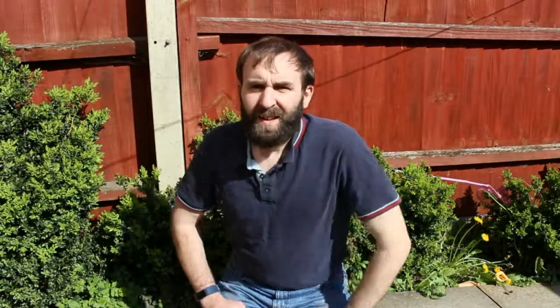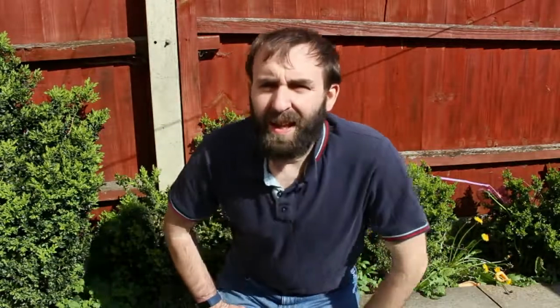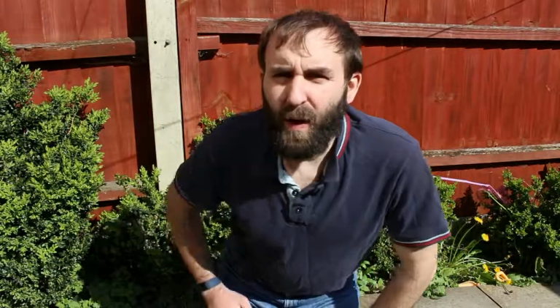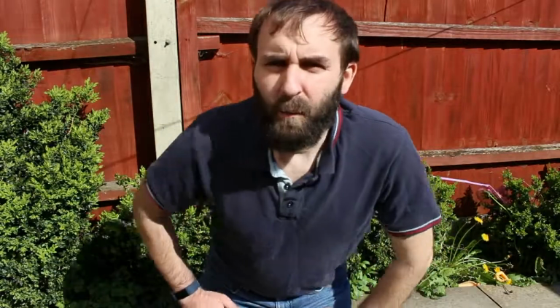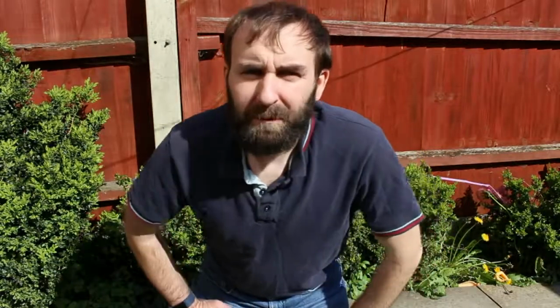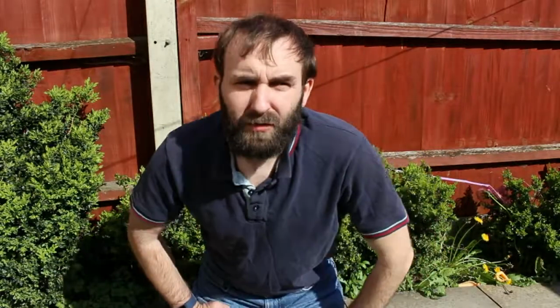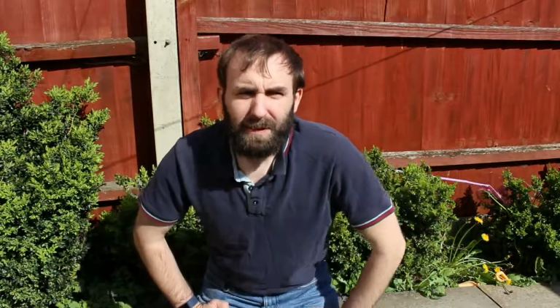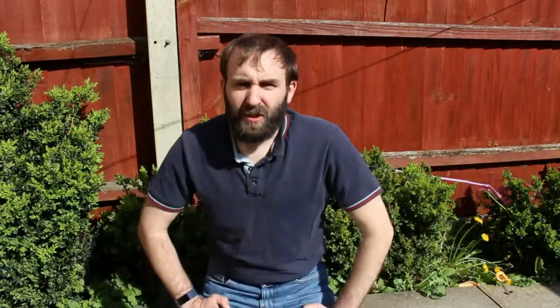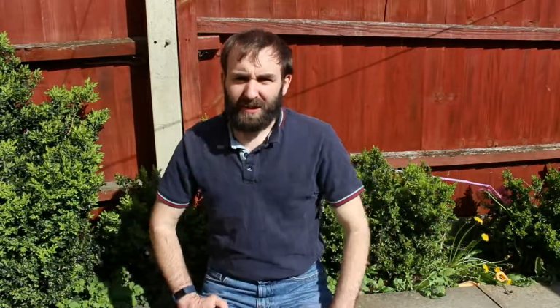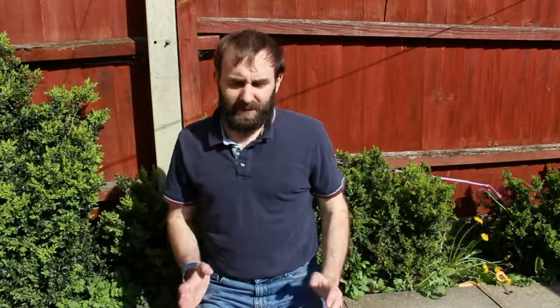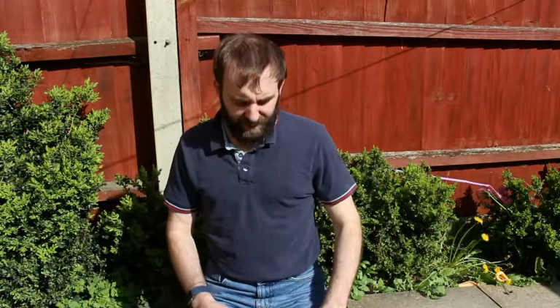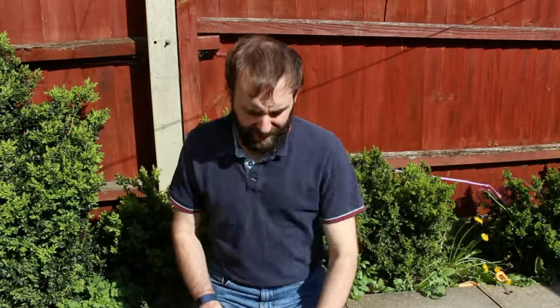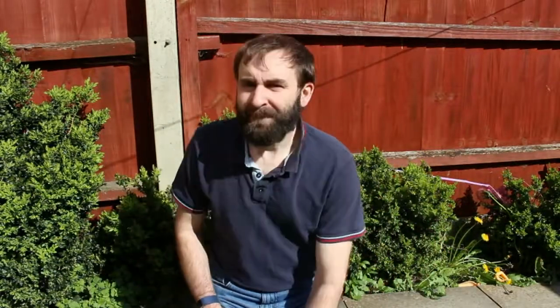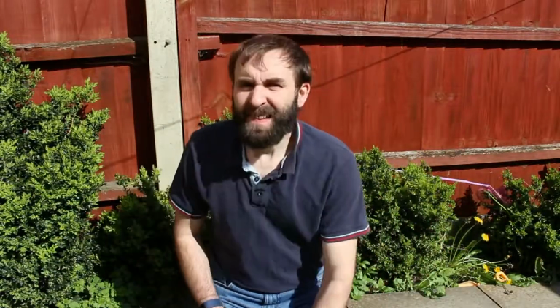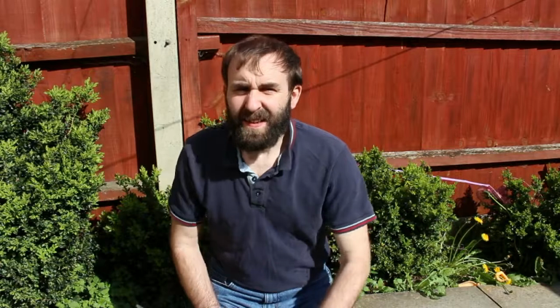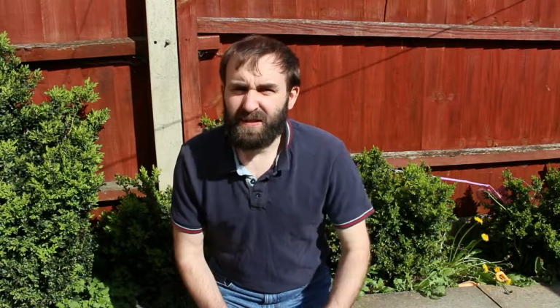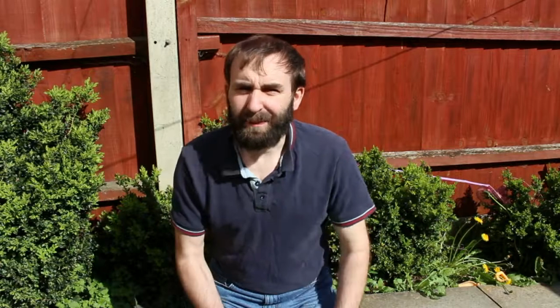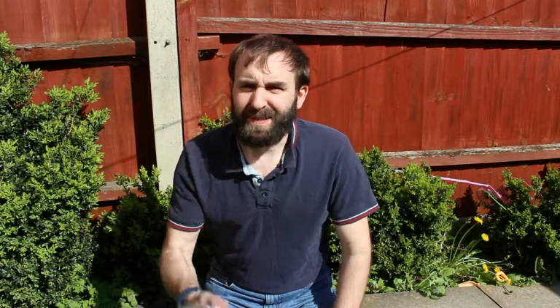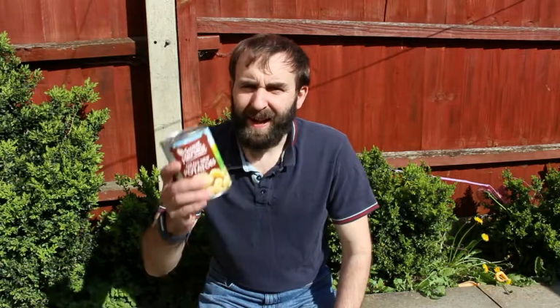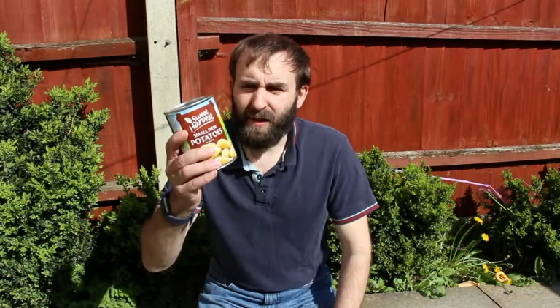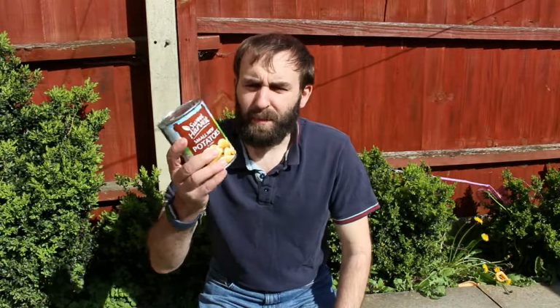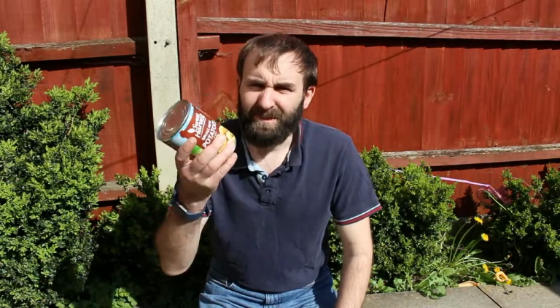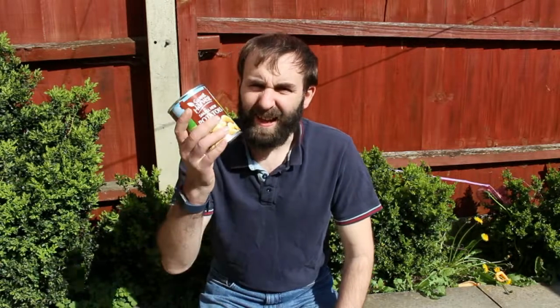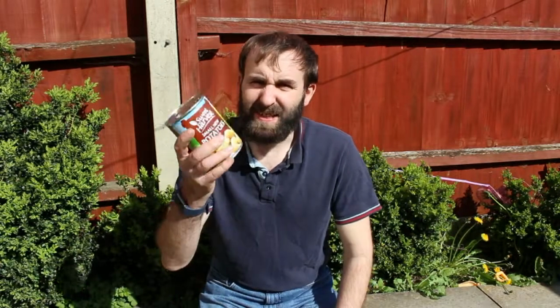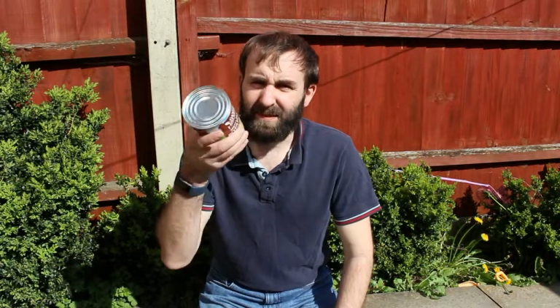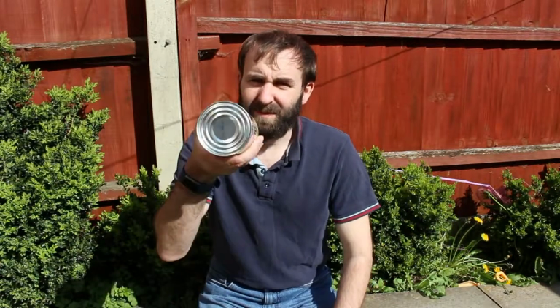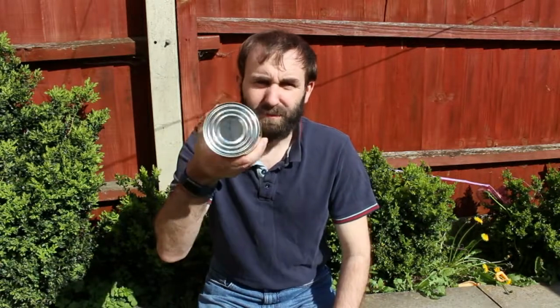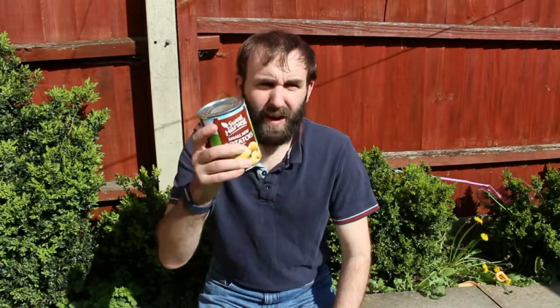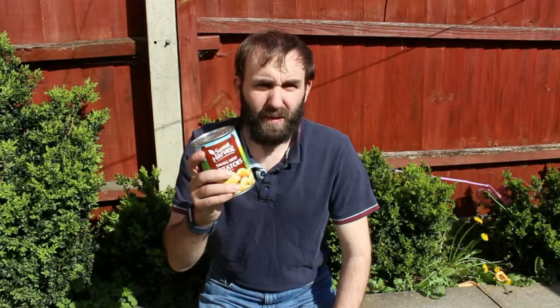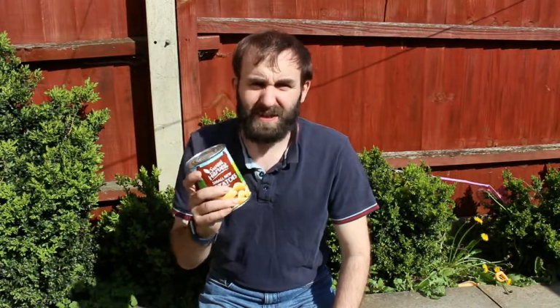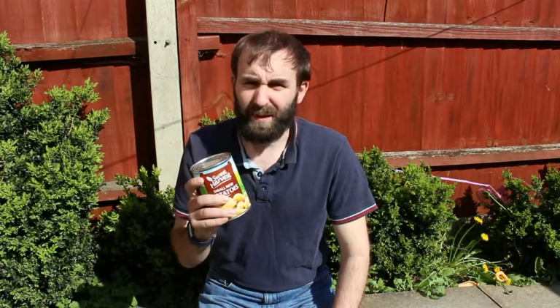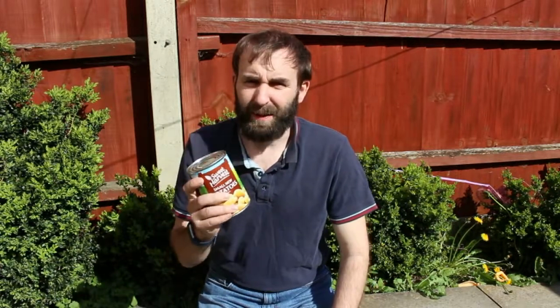Hello and welcome to Tippy Tuesday. Today's tip is how to open a tin with no tin opener.